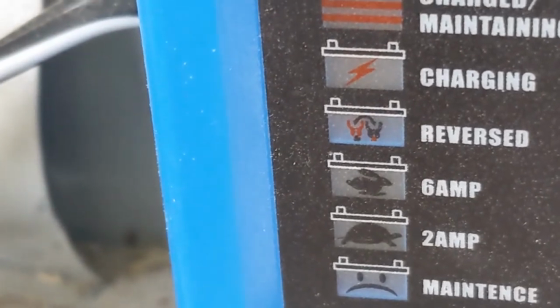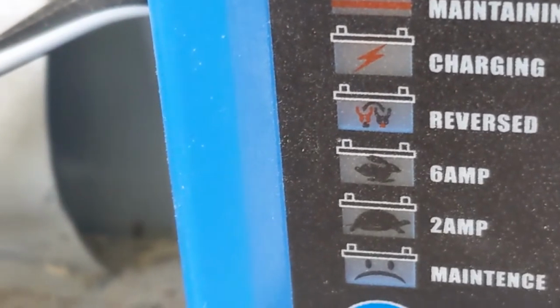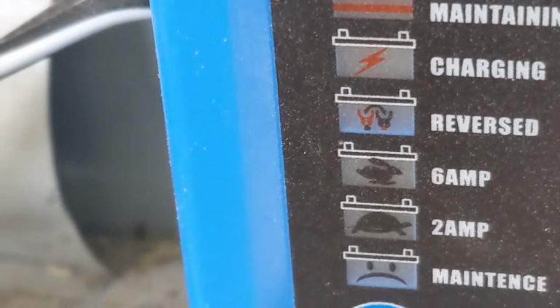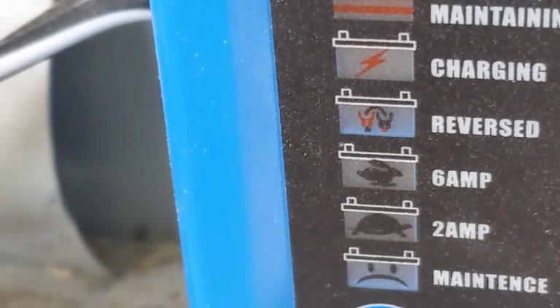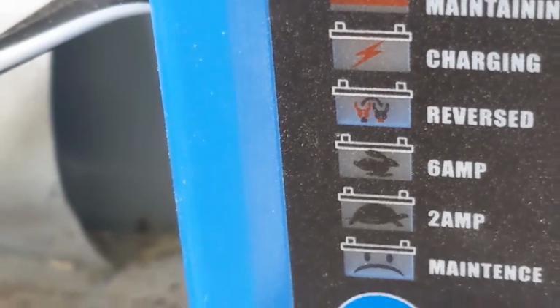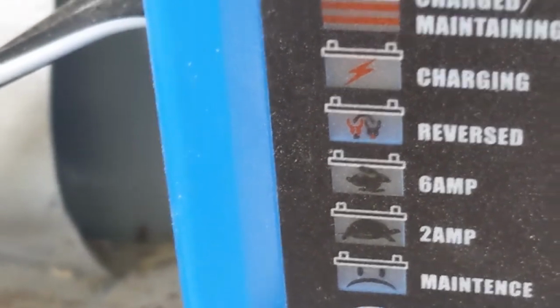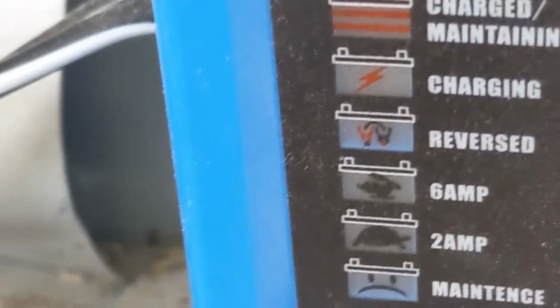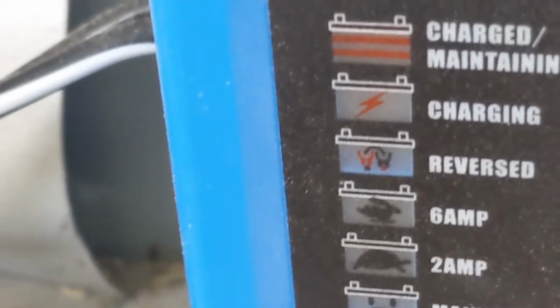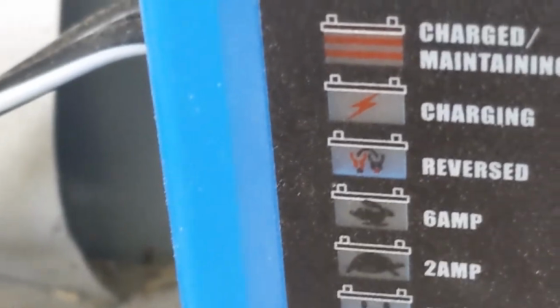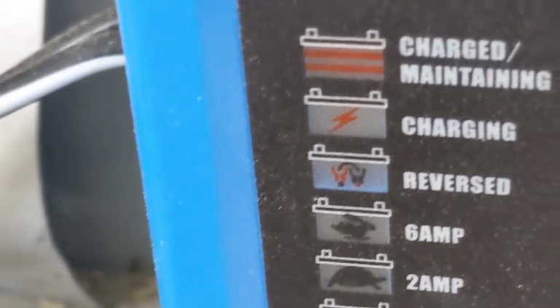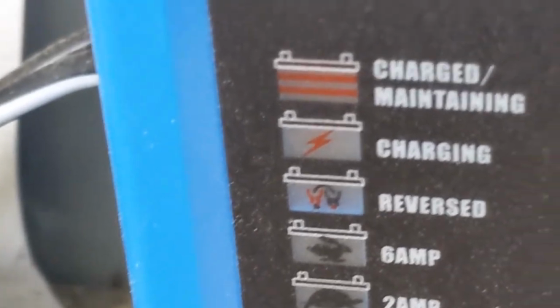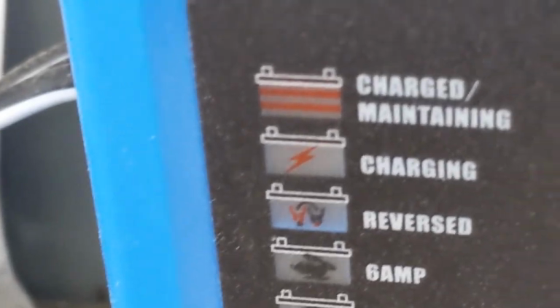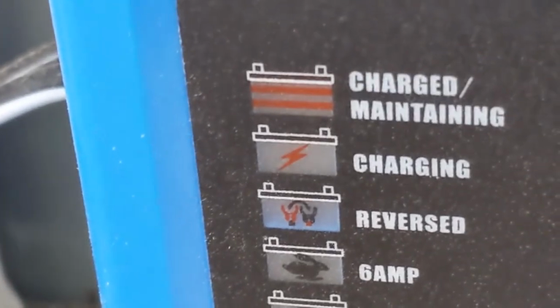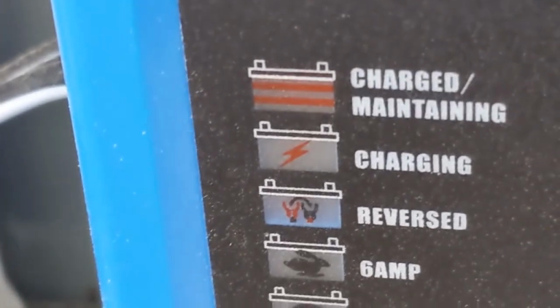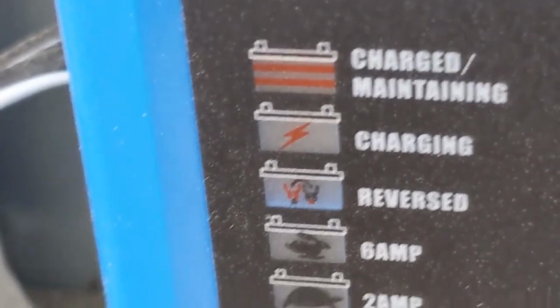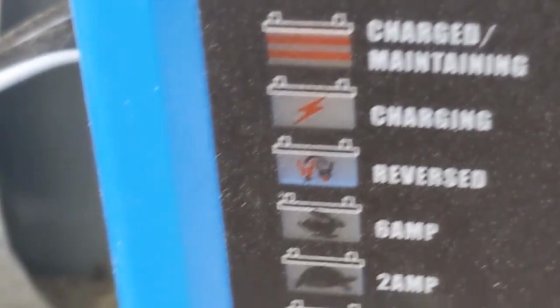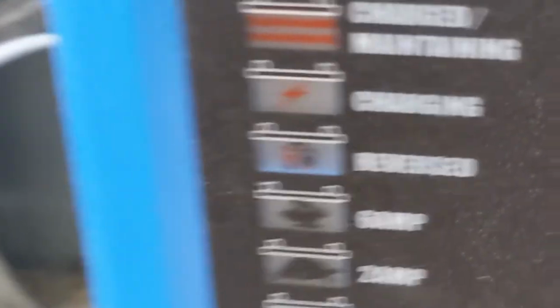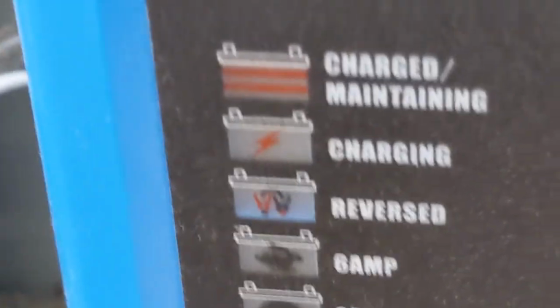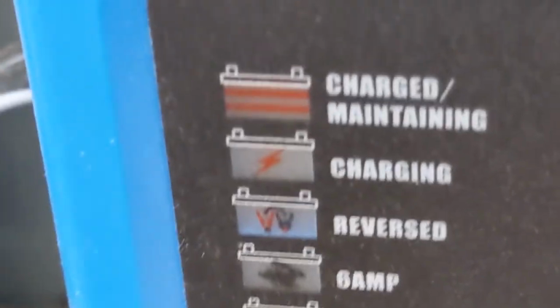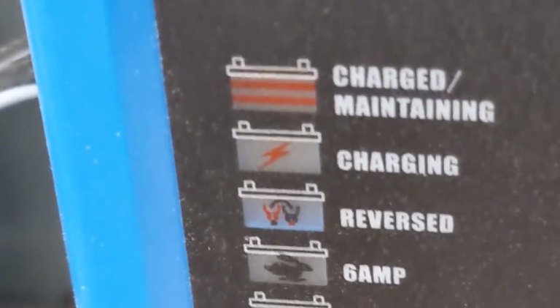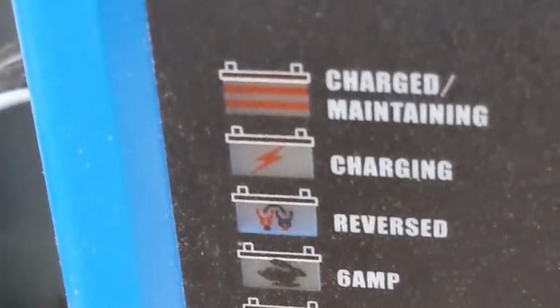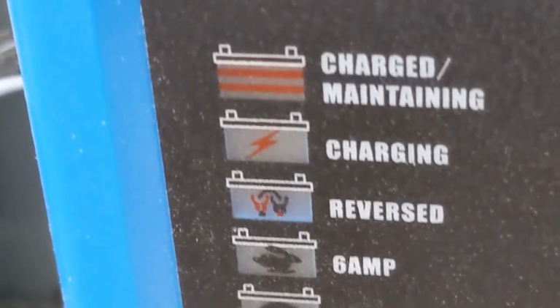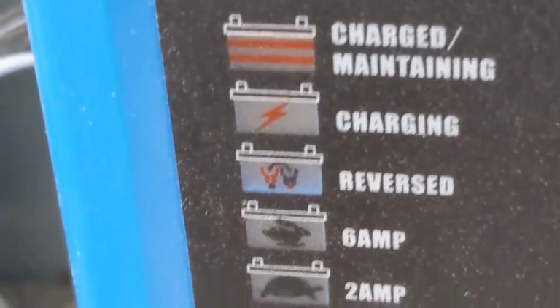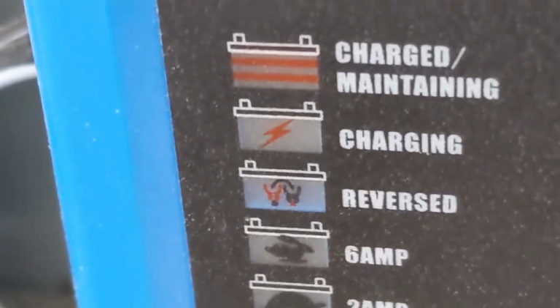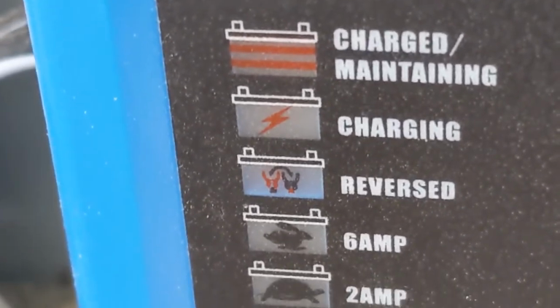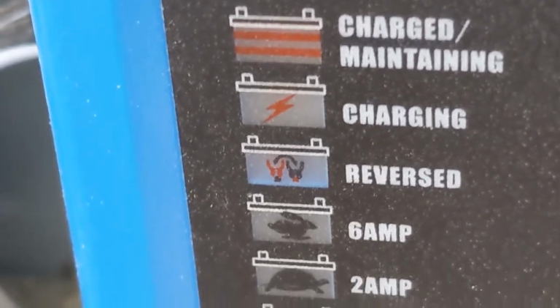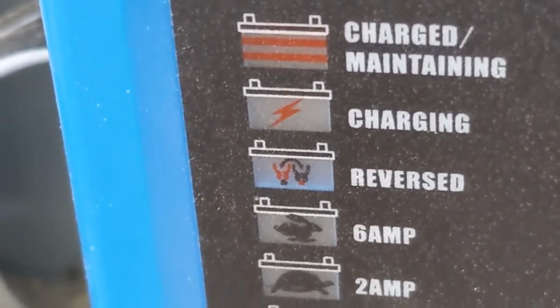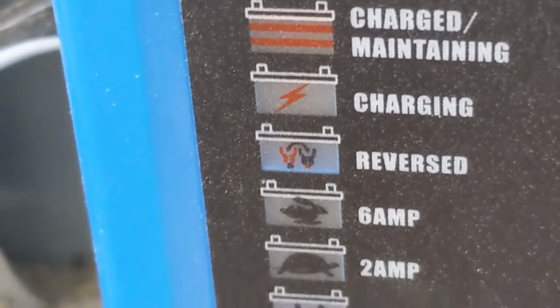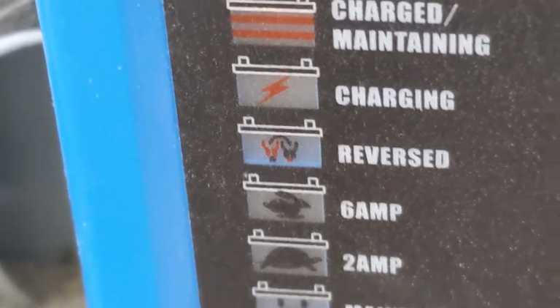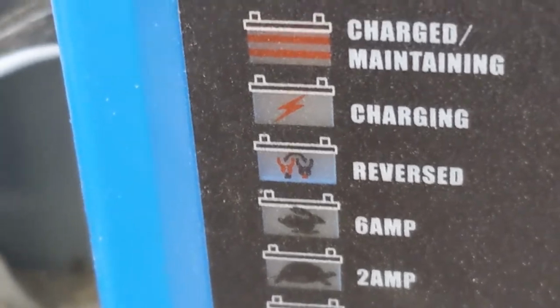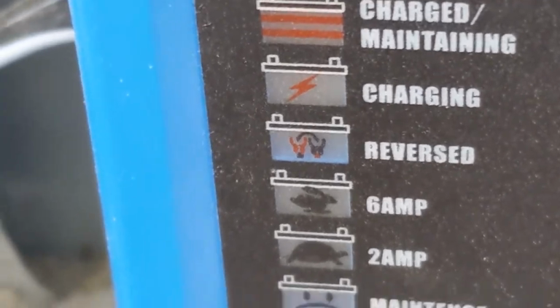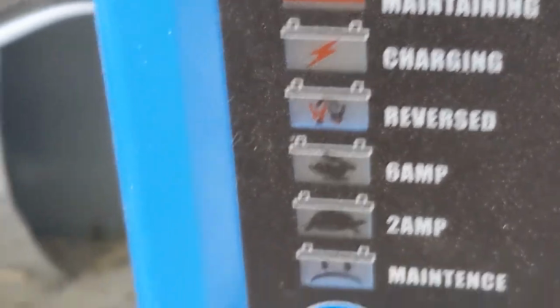I do have a 400 amp hour lithium ion phosphate battery on order — good luck getting it from China.